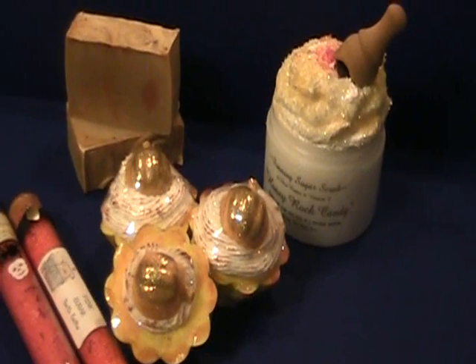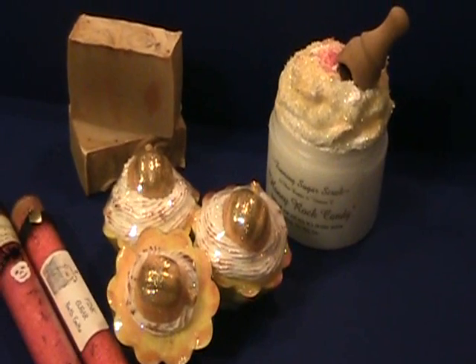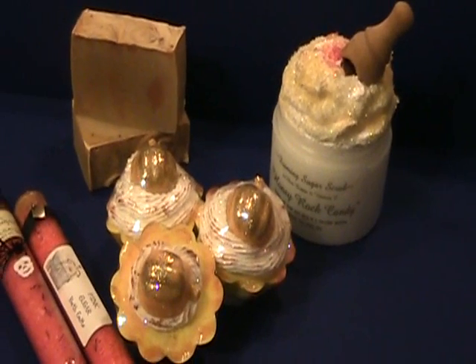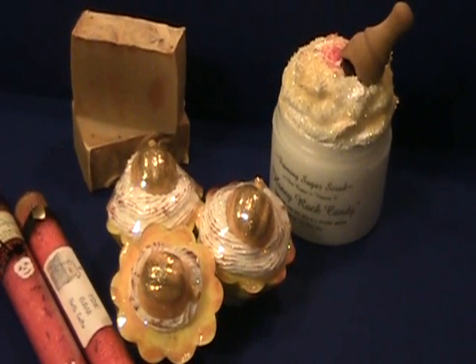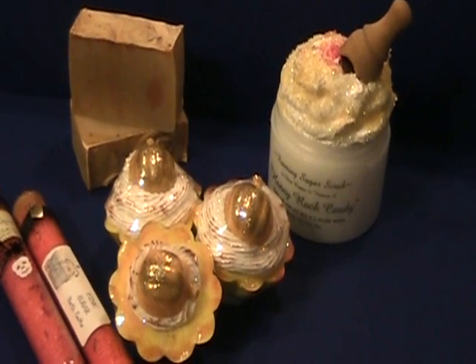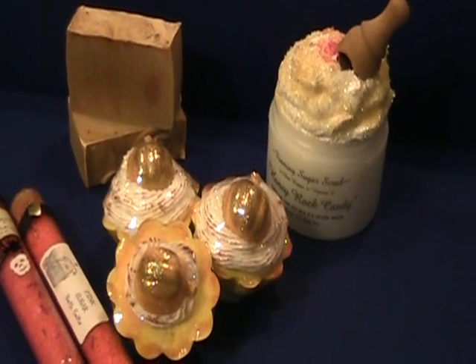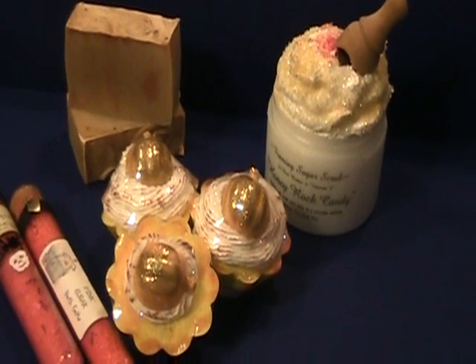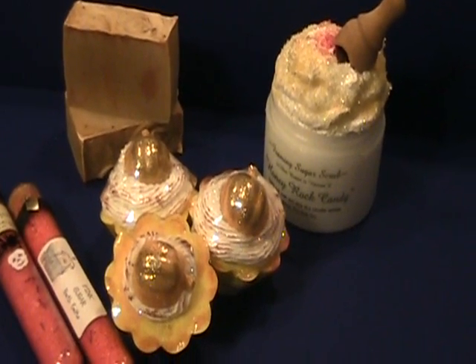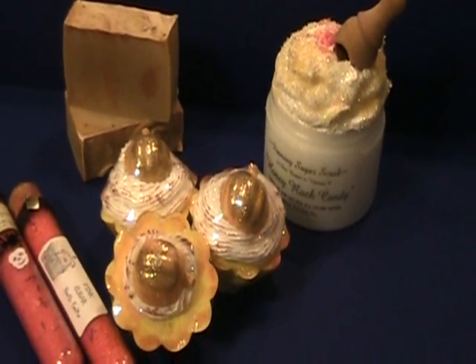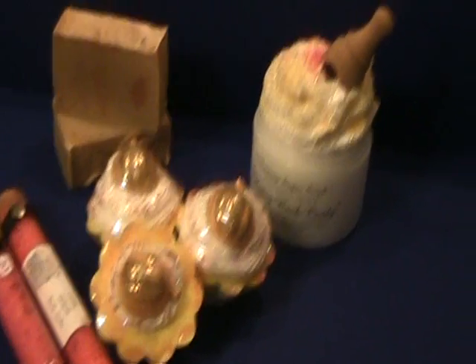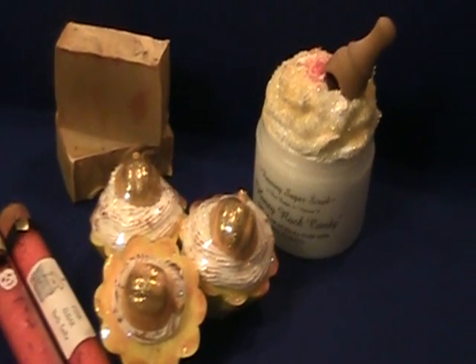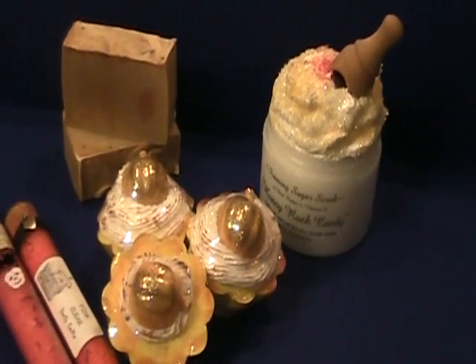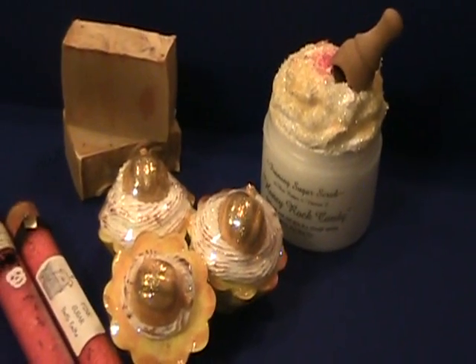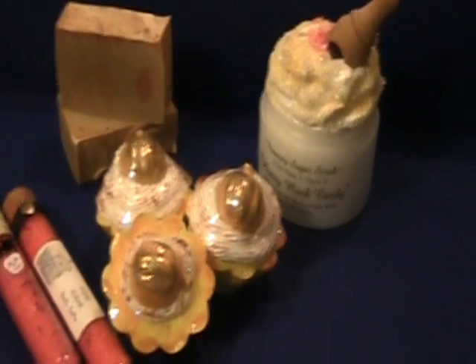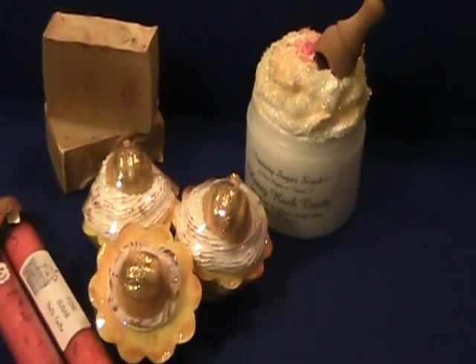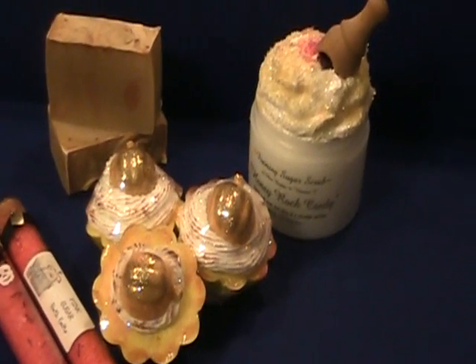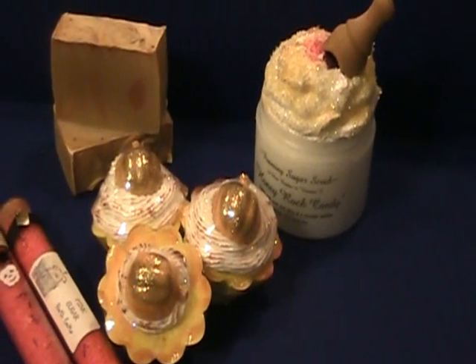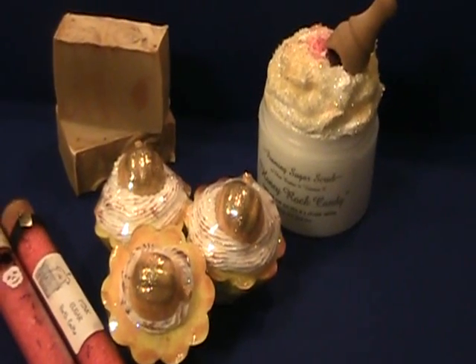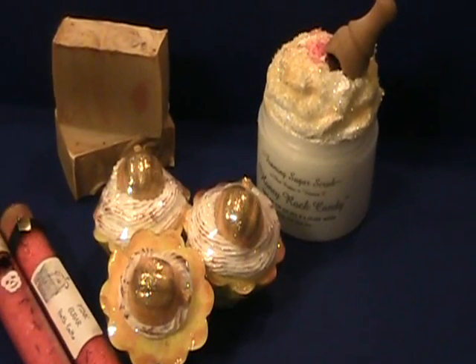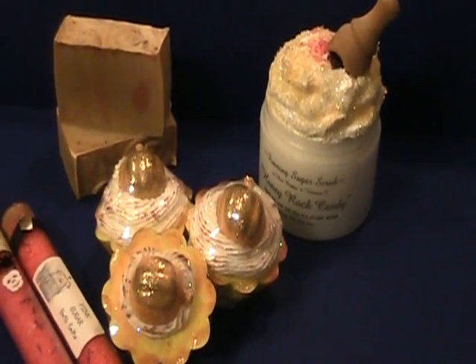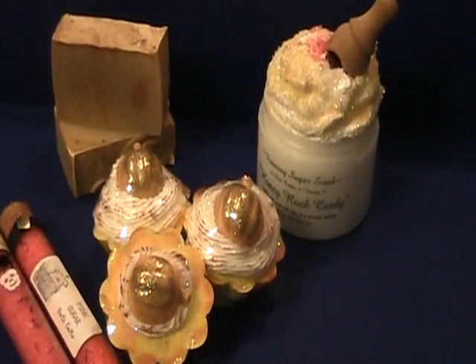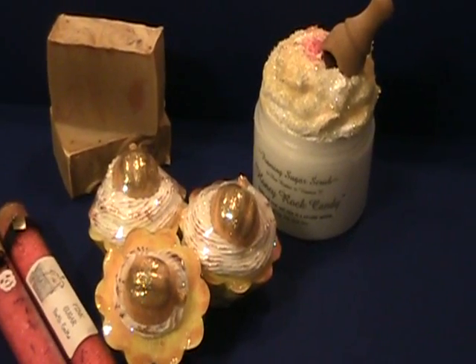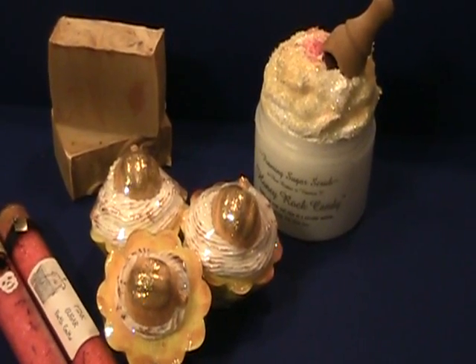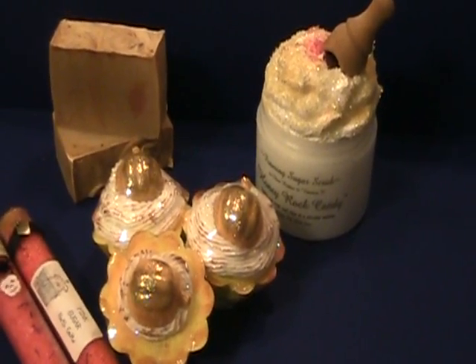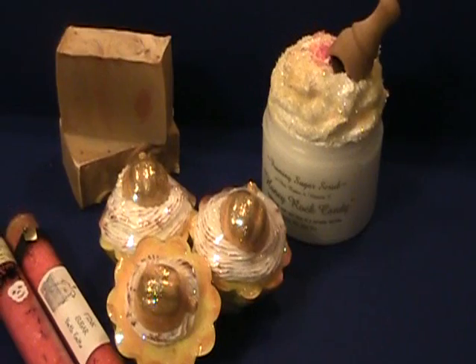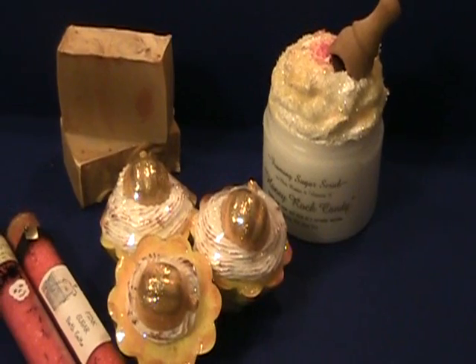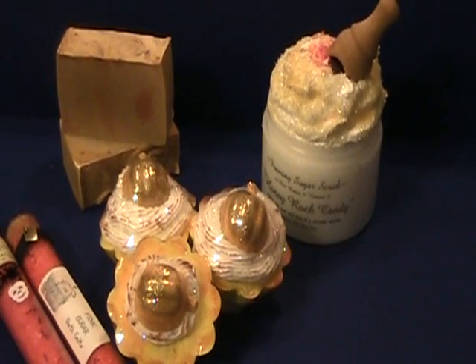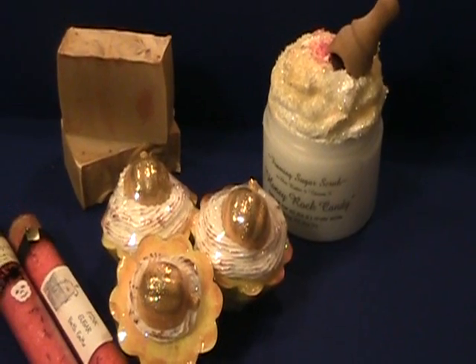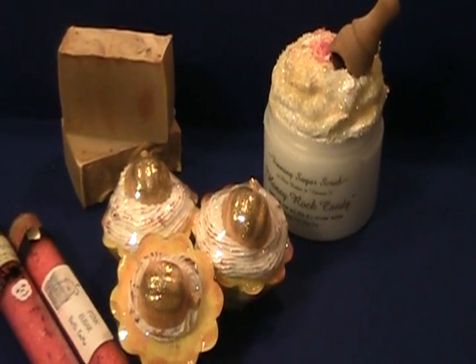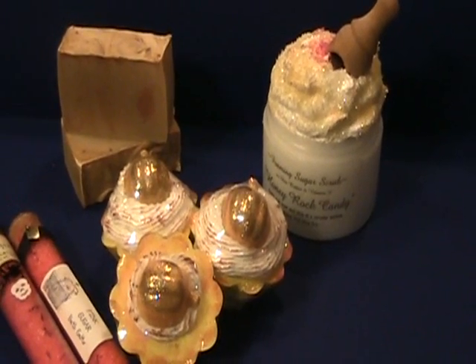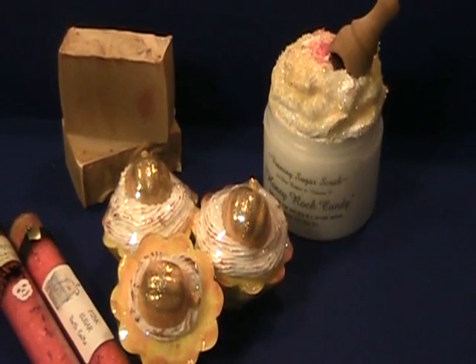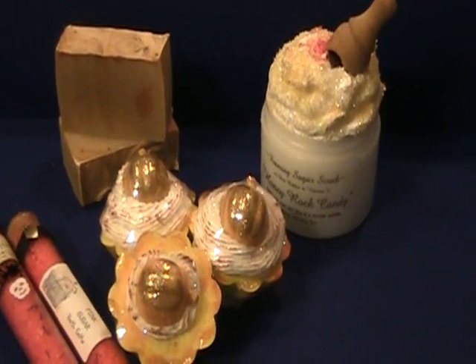Hello, just a quick video. I wanted to show you a couple of the things that I listed on my Etsy last night.